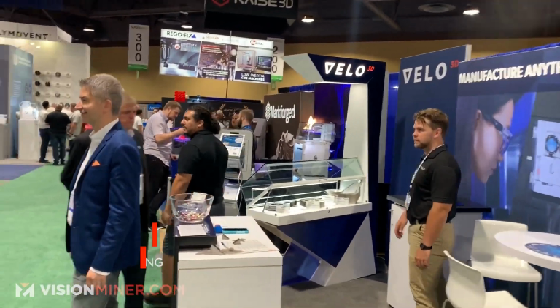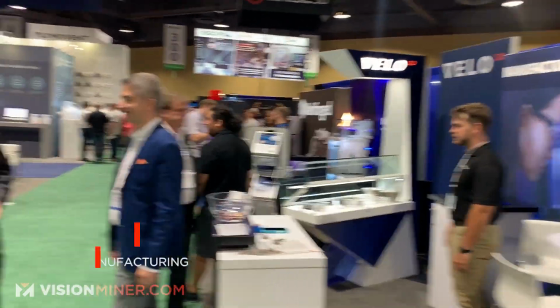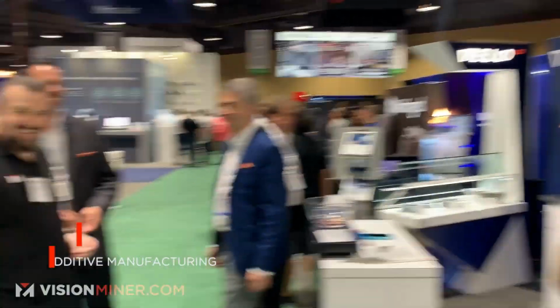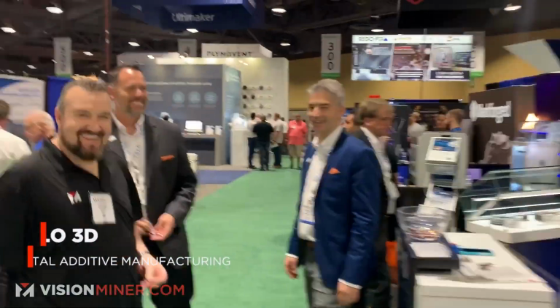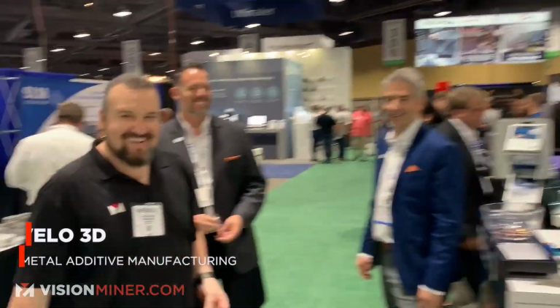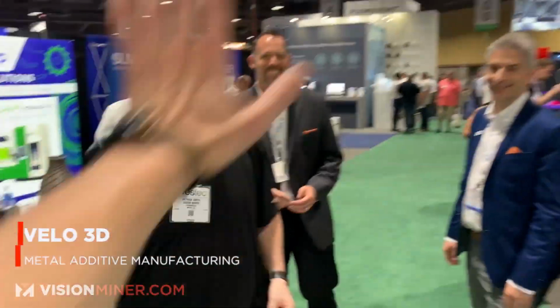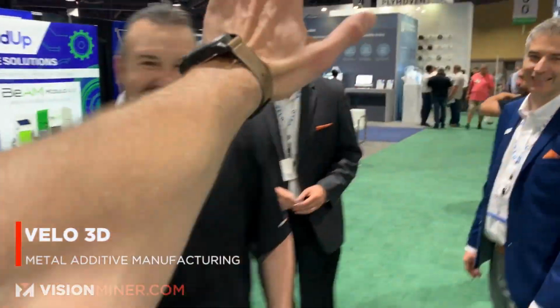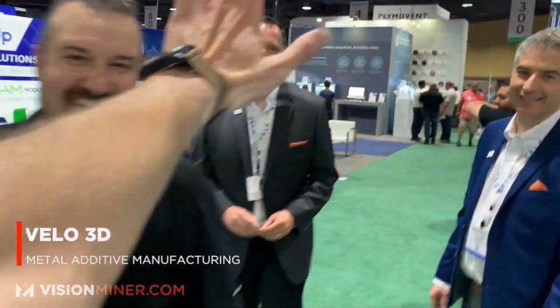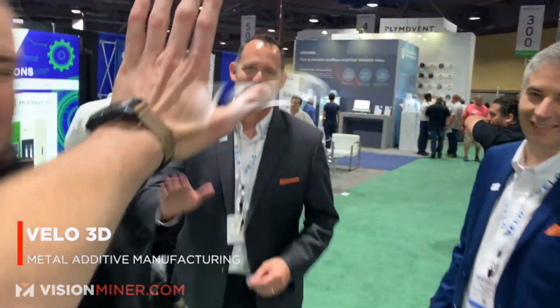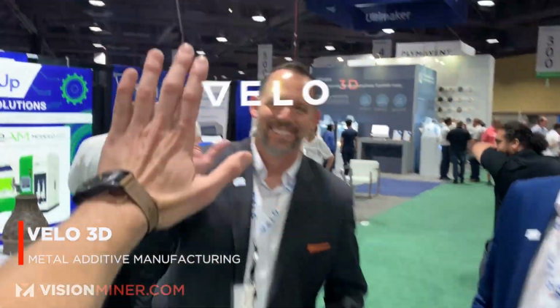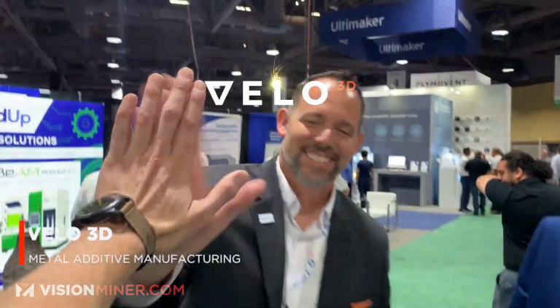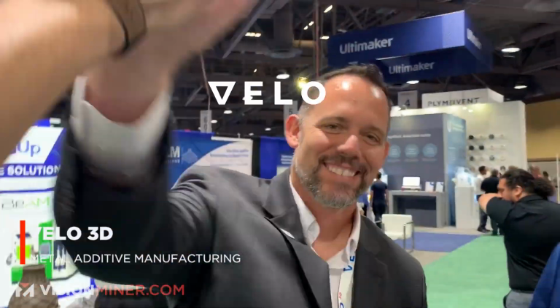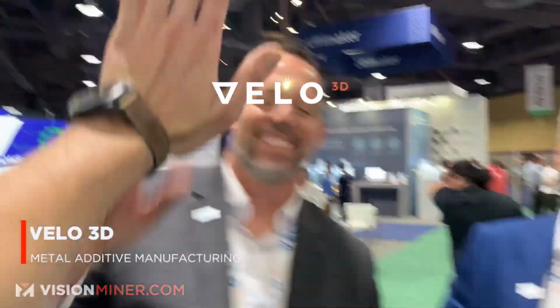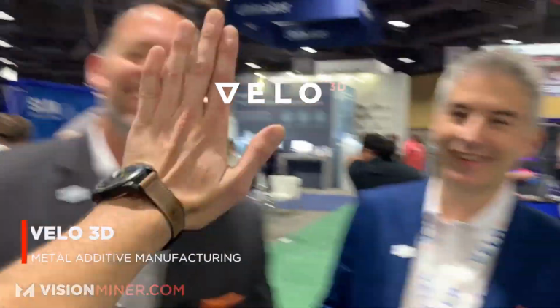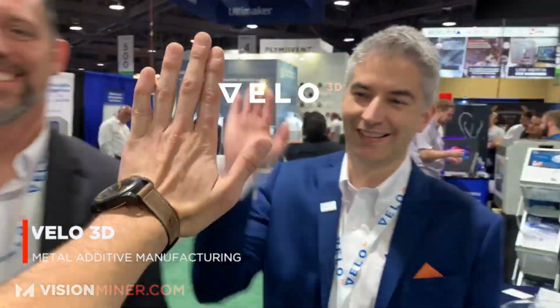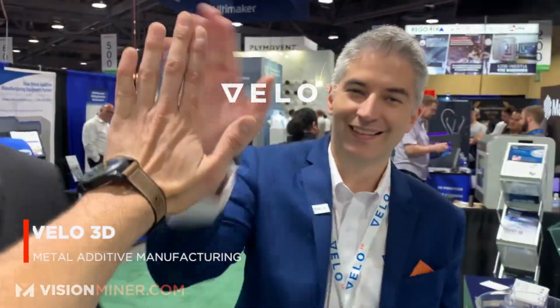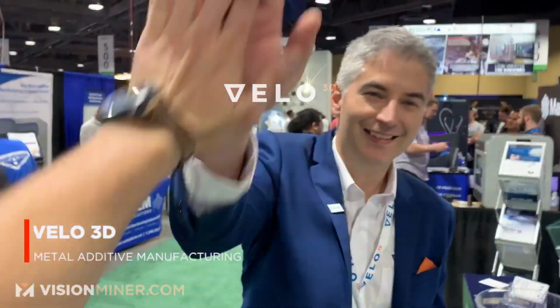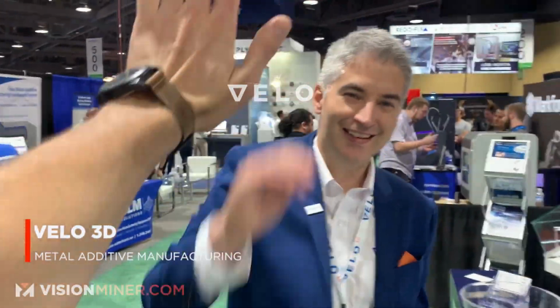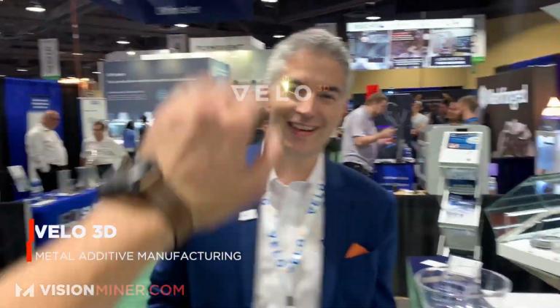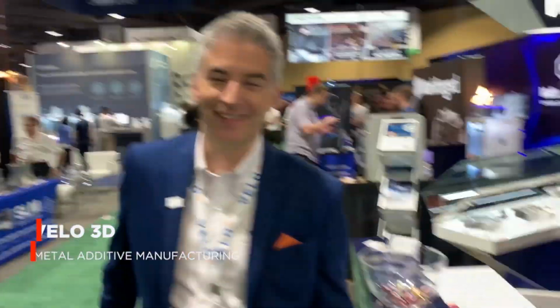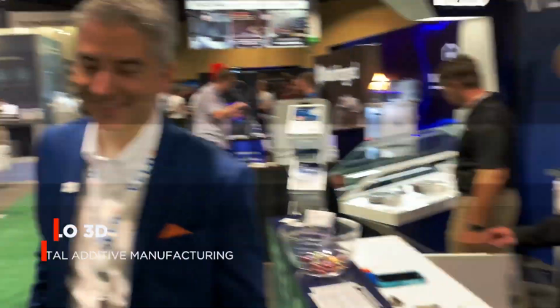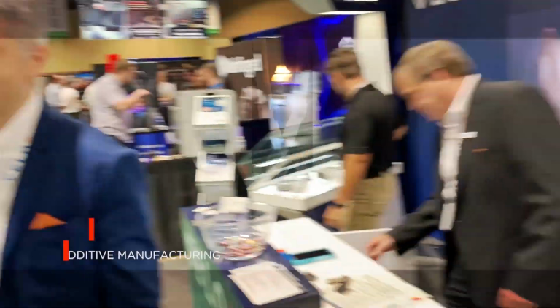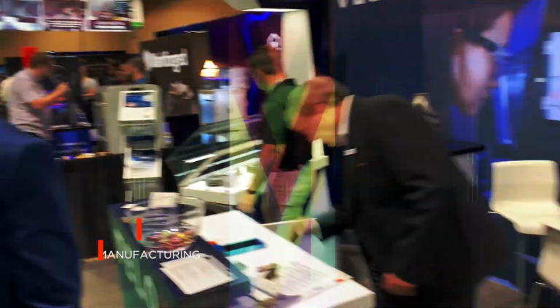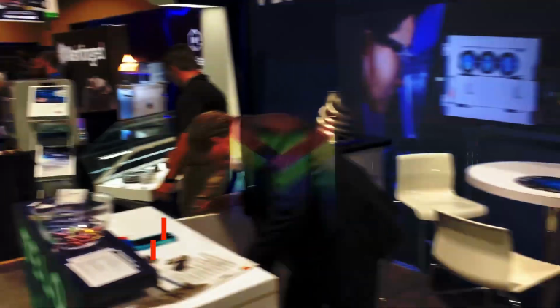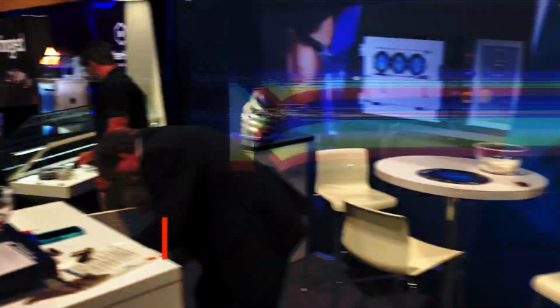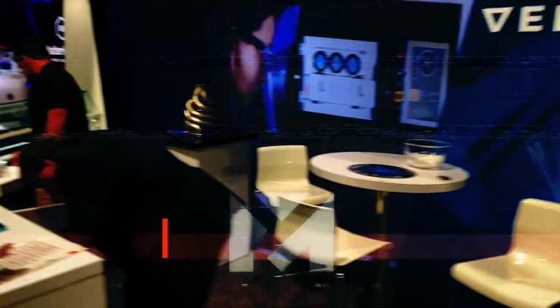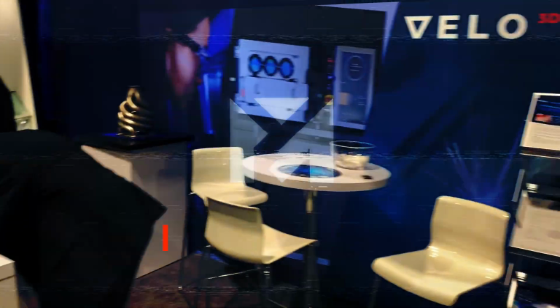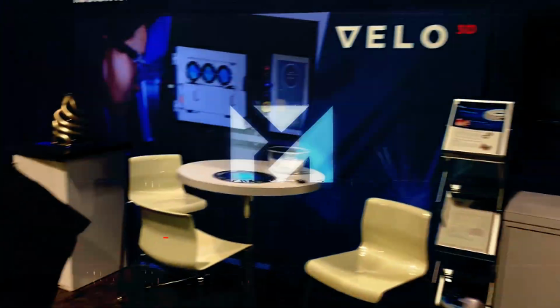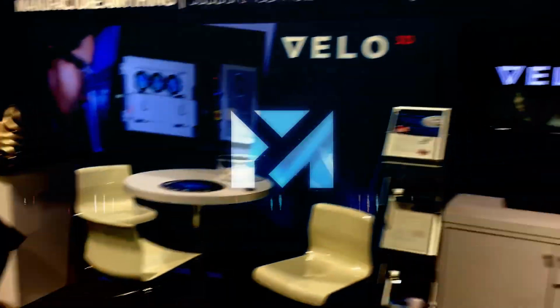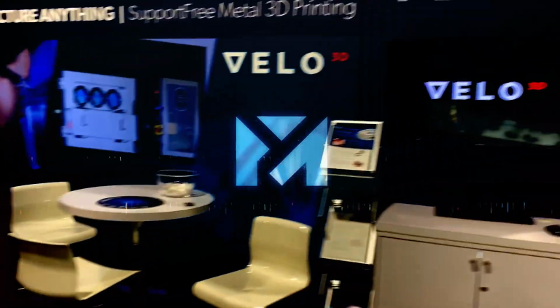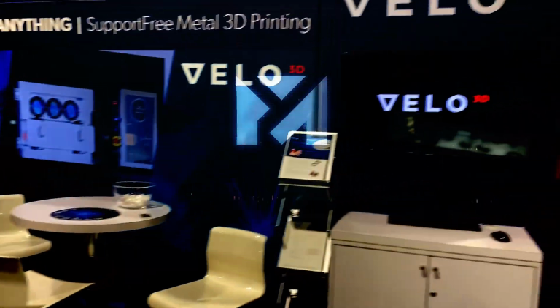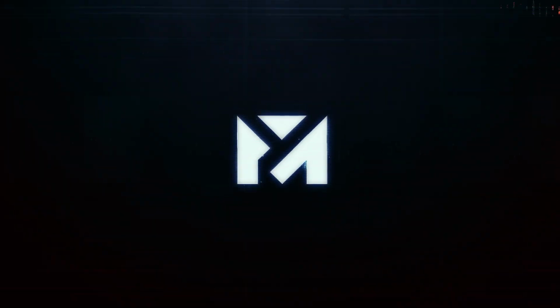Awesome dudes, thank you! High five — very, very cool!